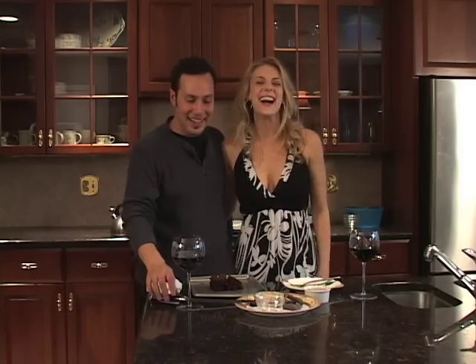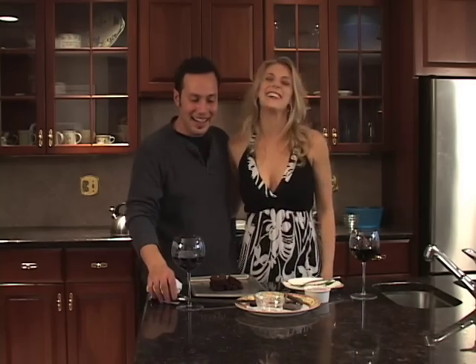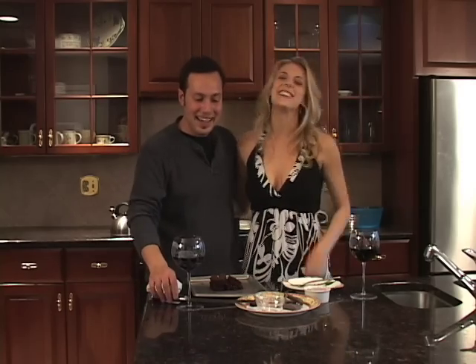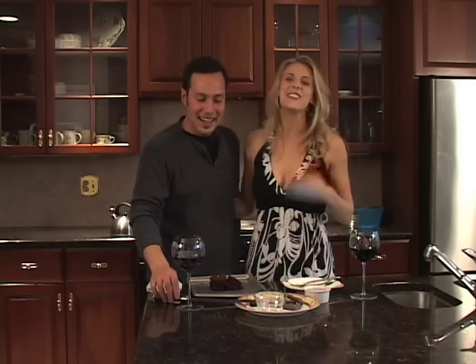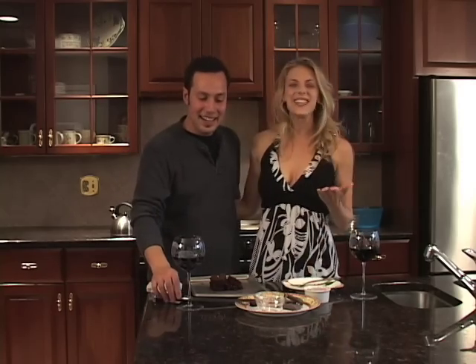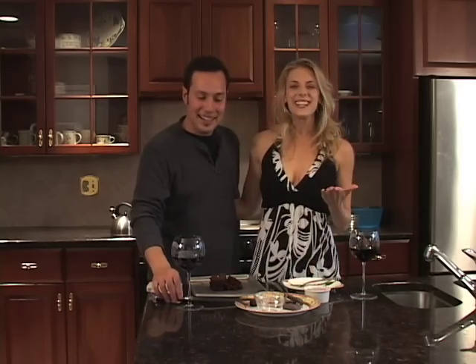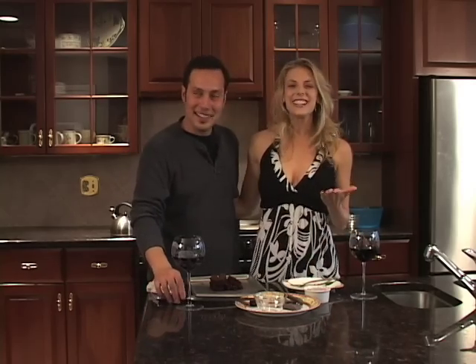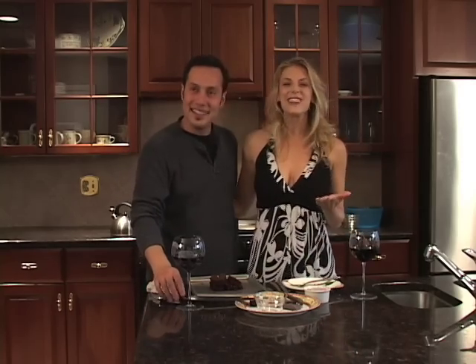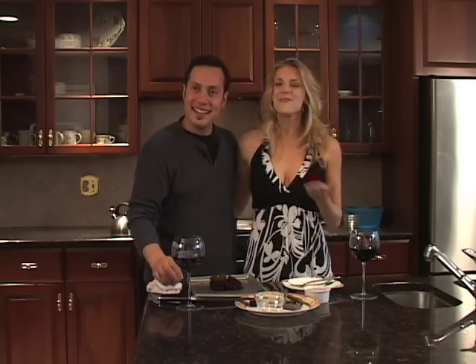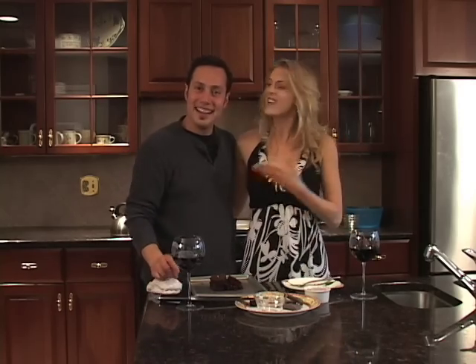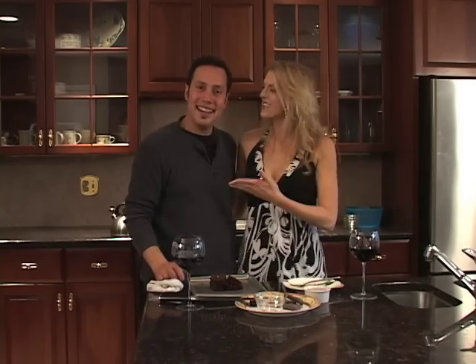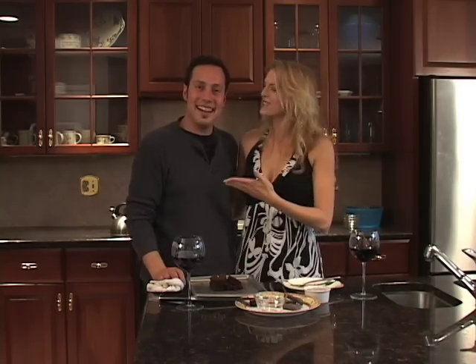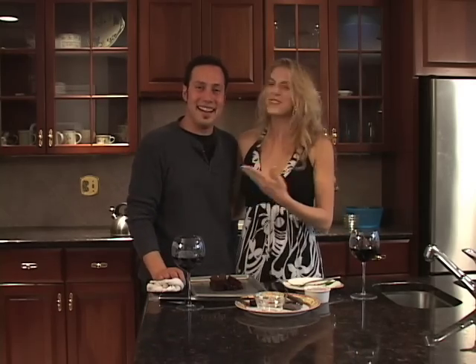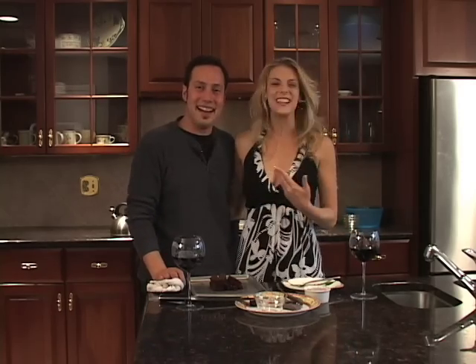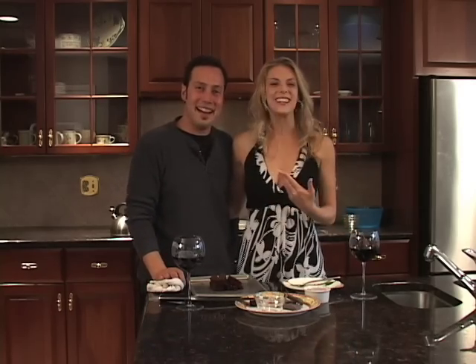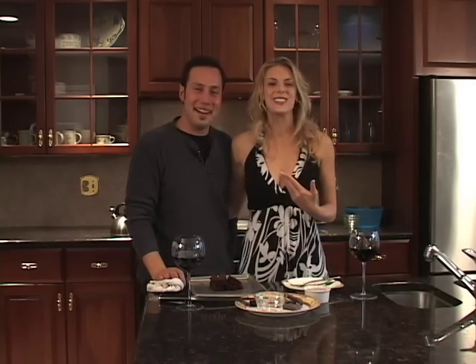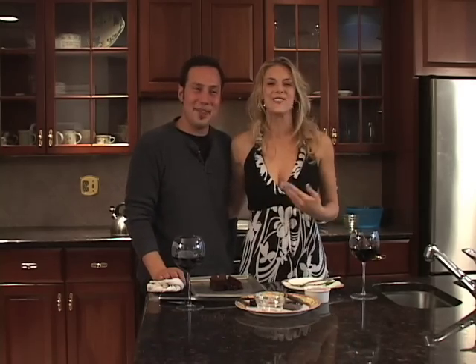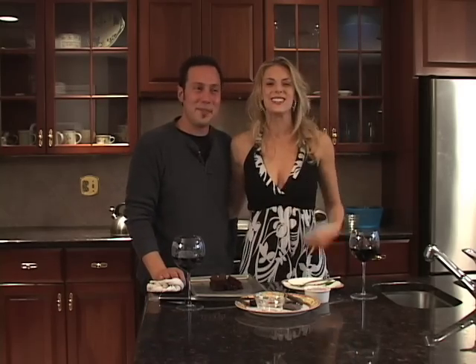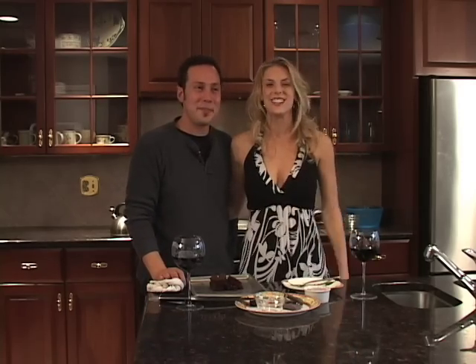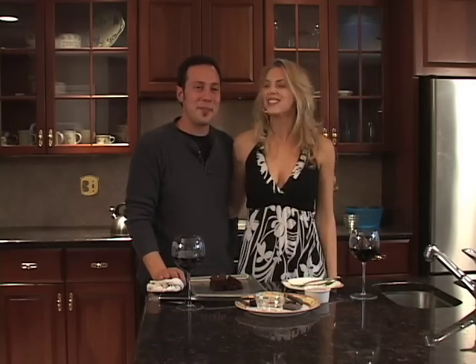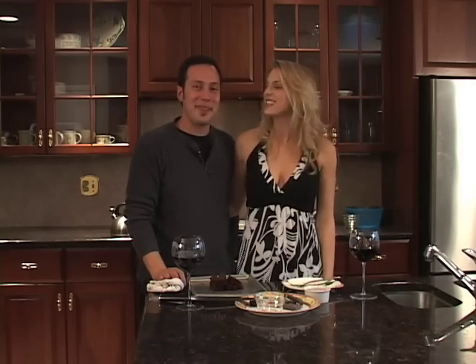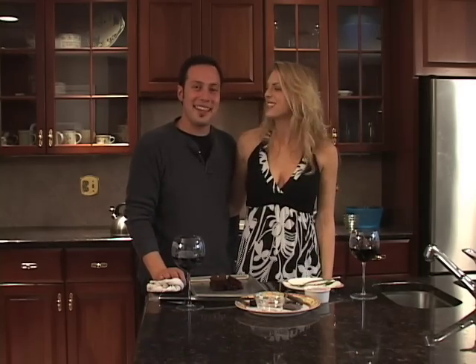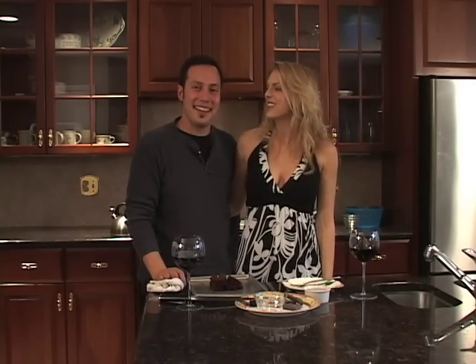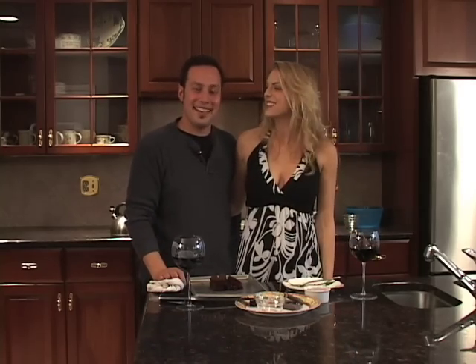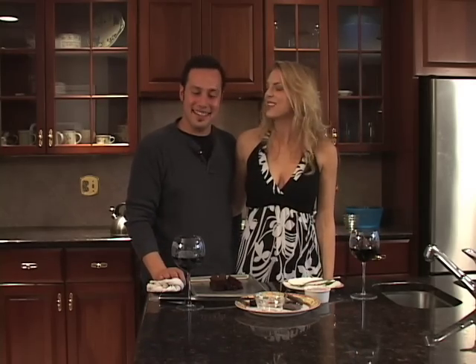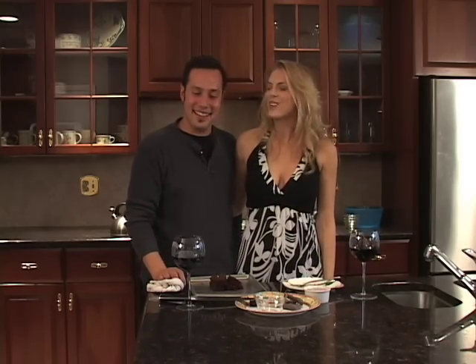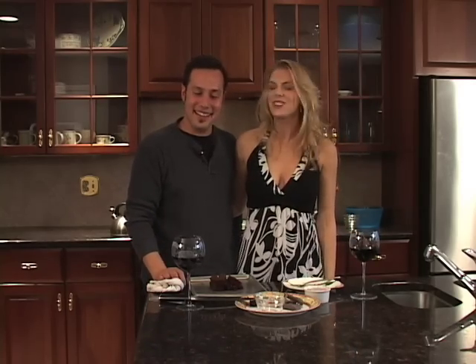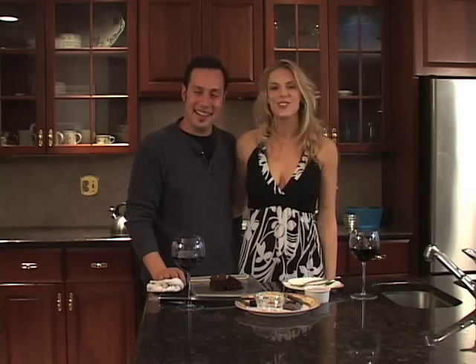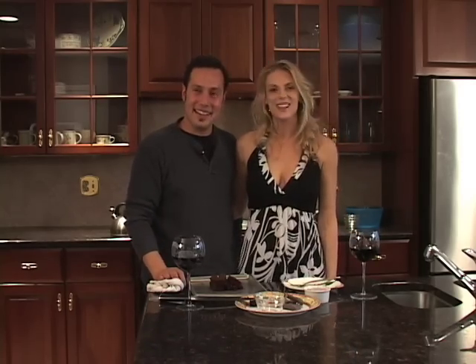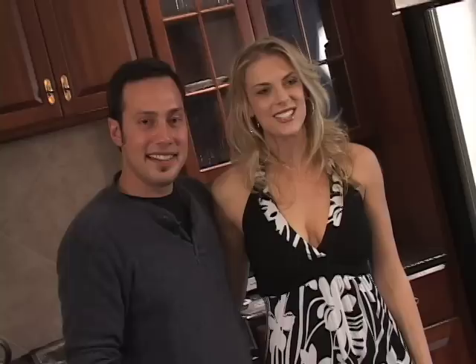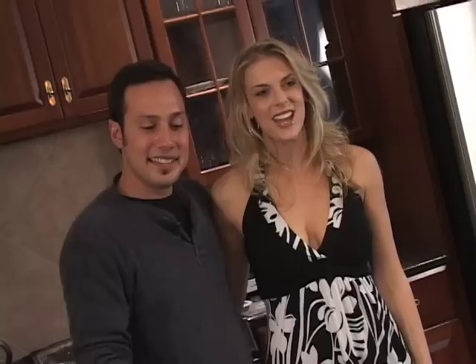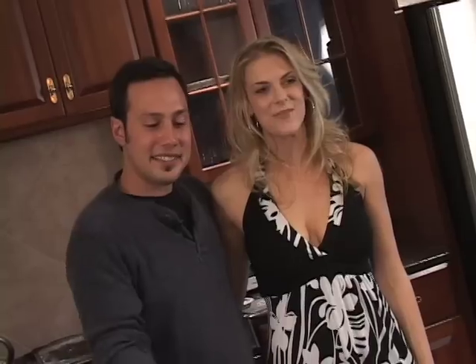All right, well we've done it again — Mario and me here at 2MinuteChef.tv. So tune in next time.